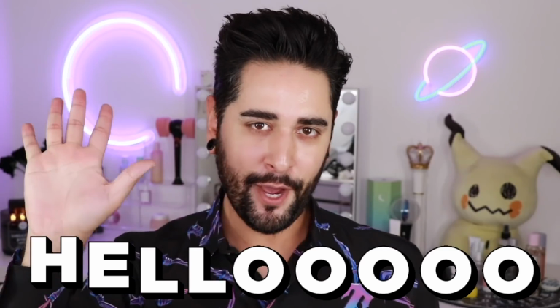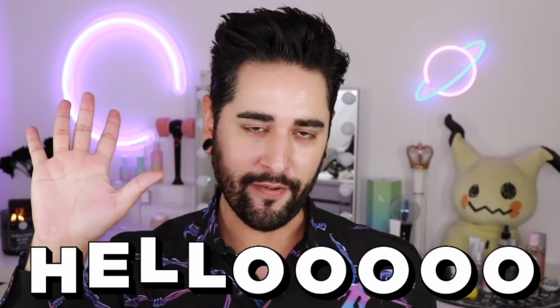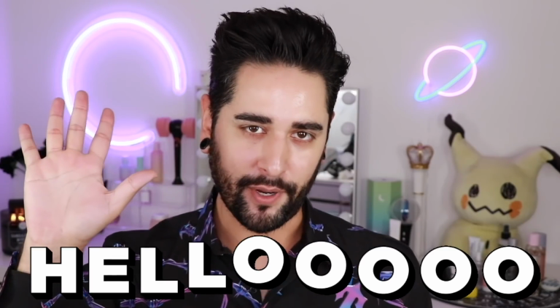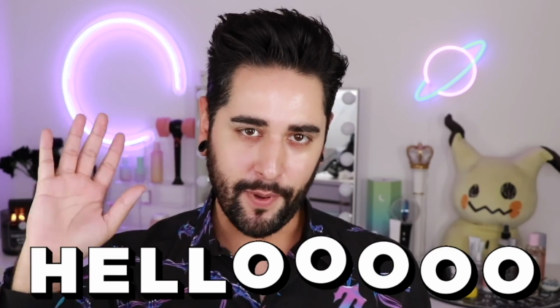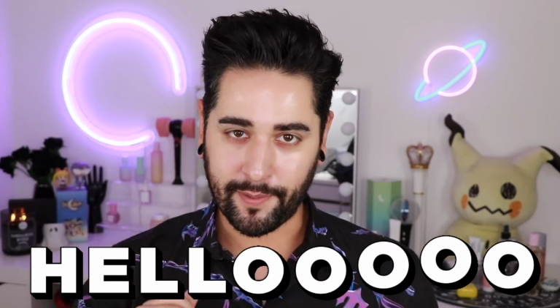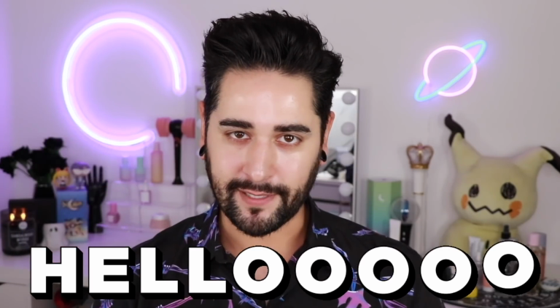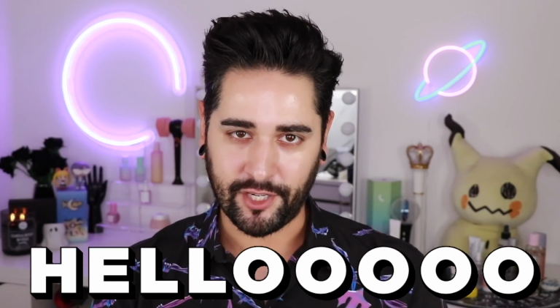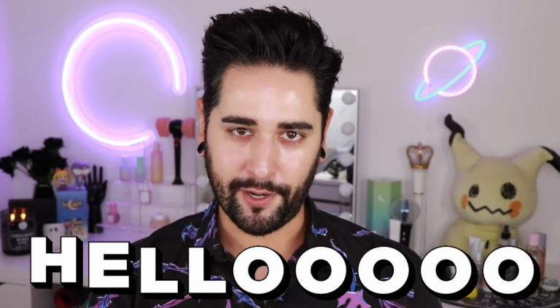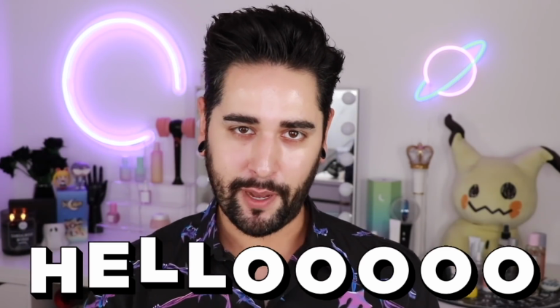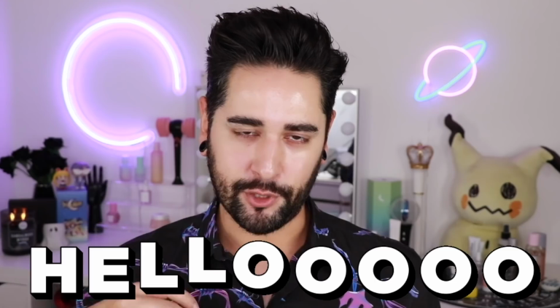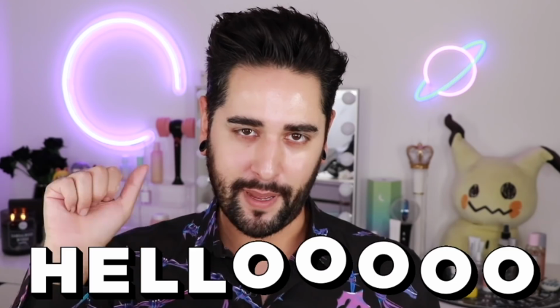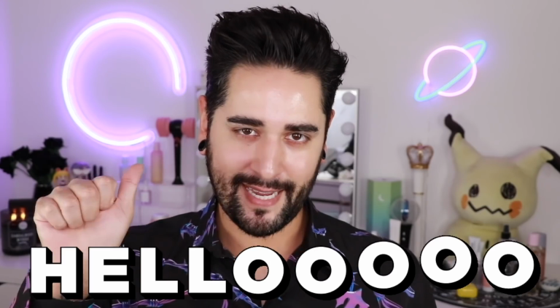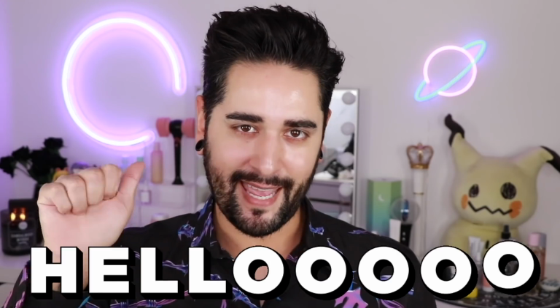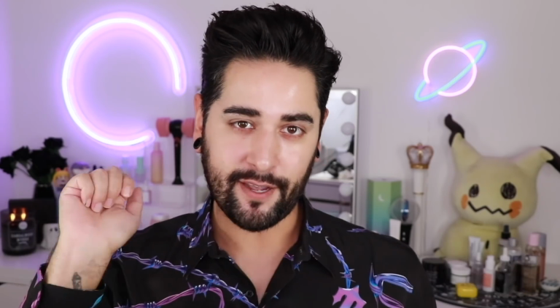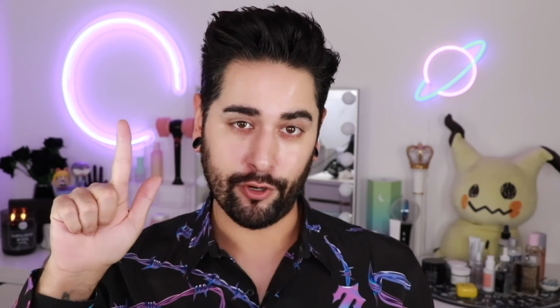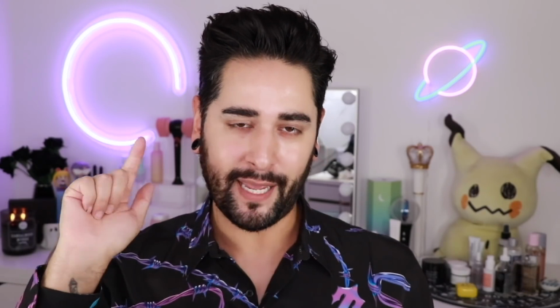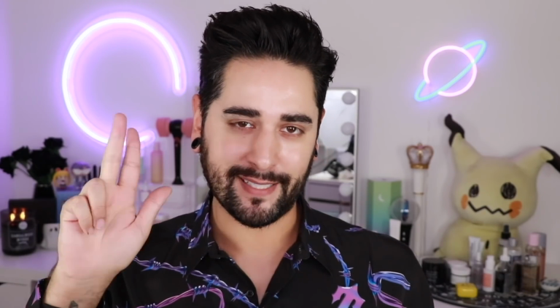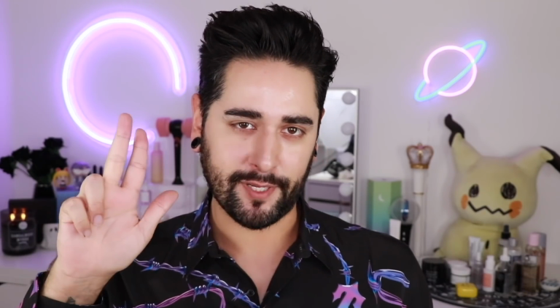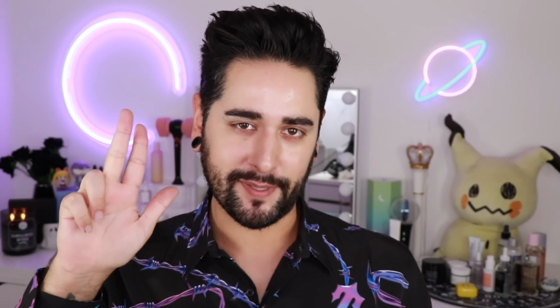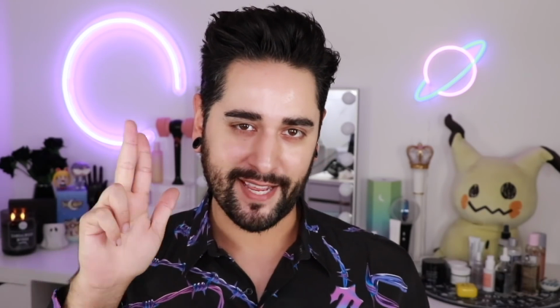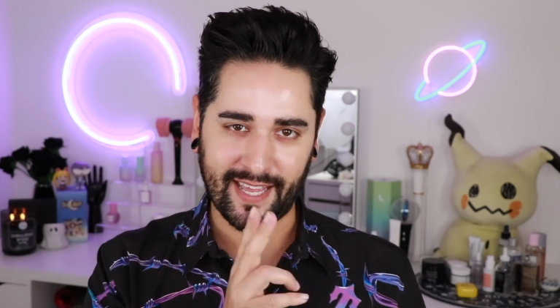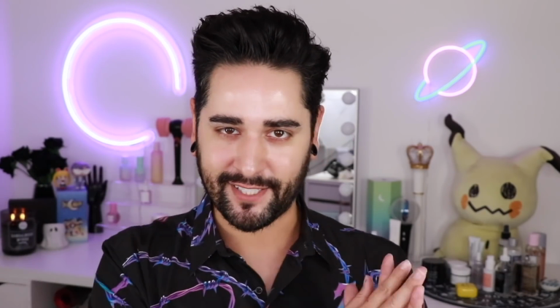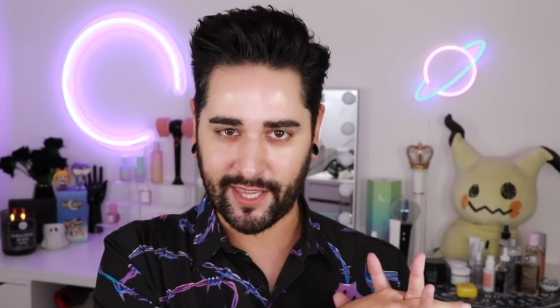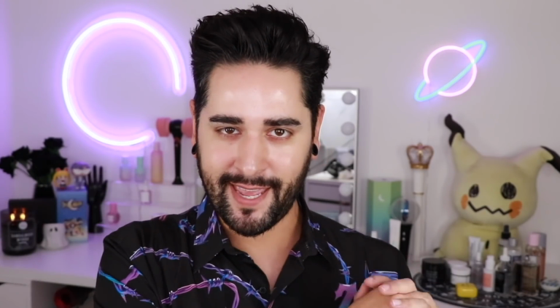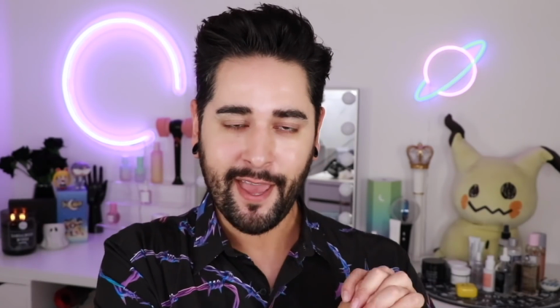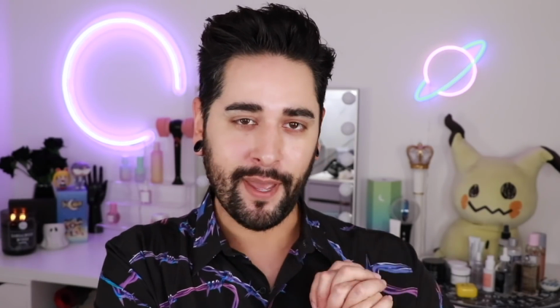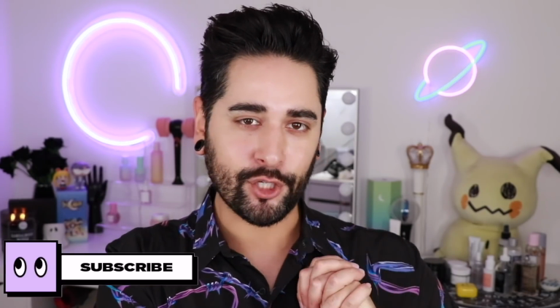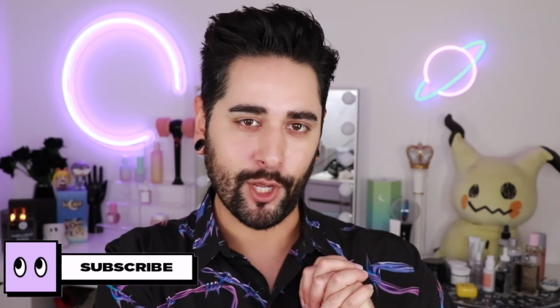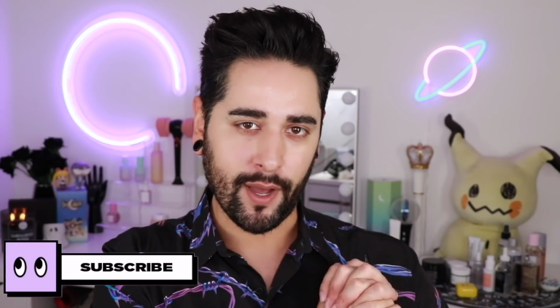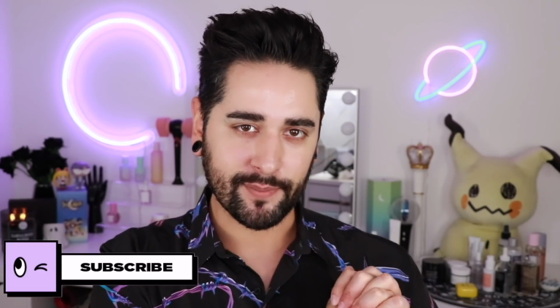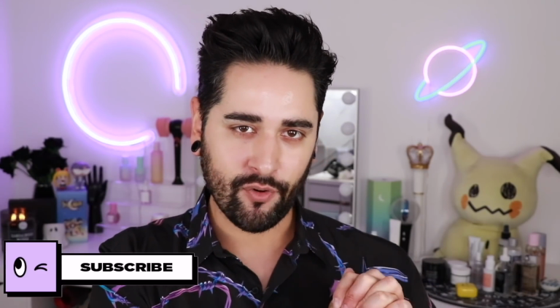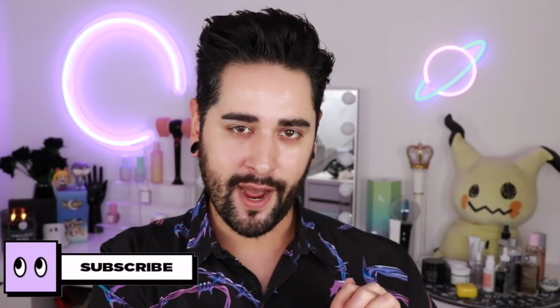Hello, everybody. Welcome back to my channel, where we talk about skincare, grooming, and sometimes hair. If that sounds like your thing, make sure you are subscribed.